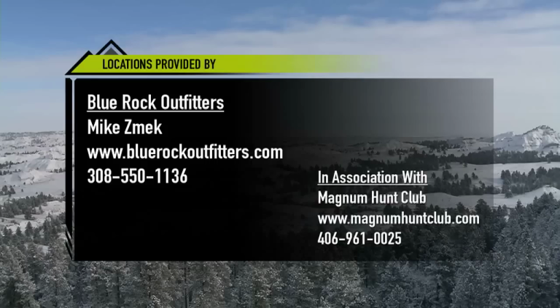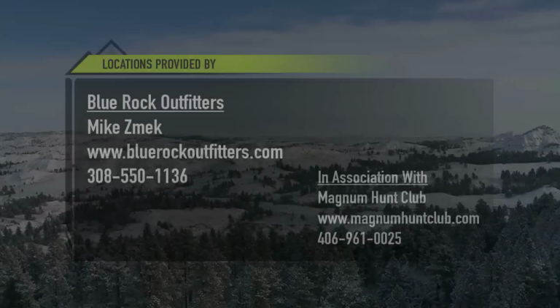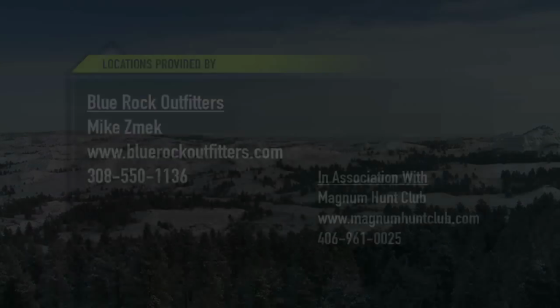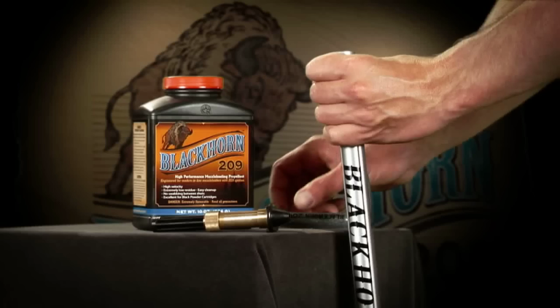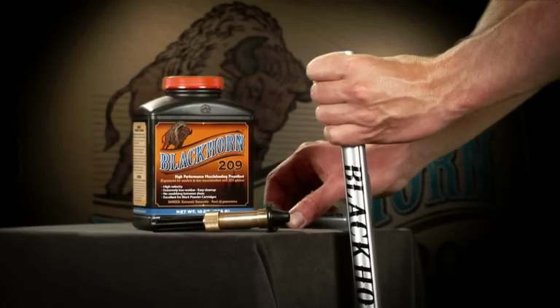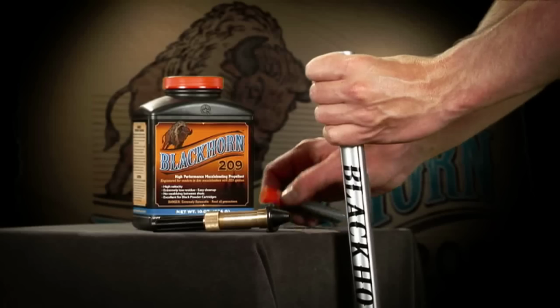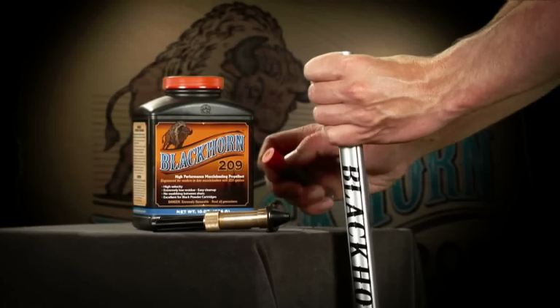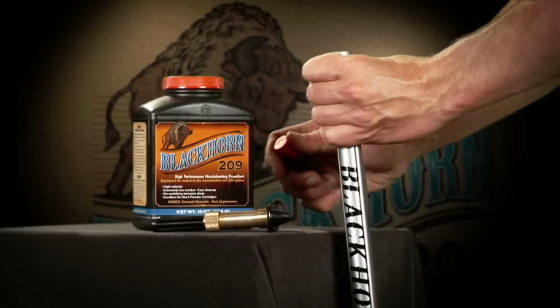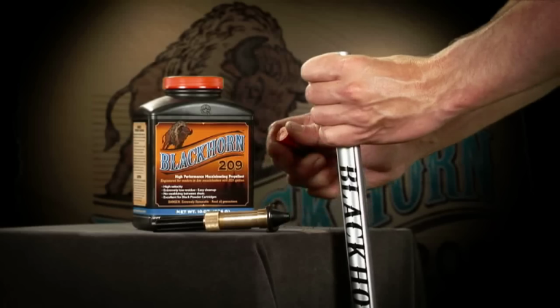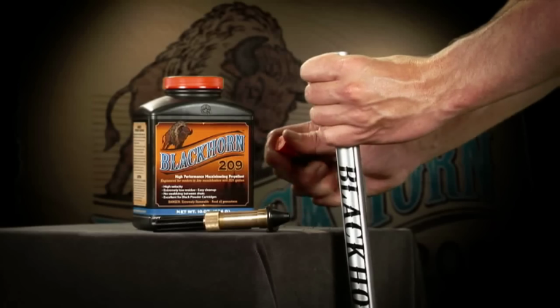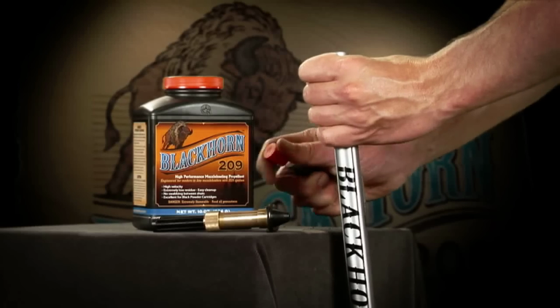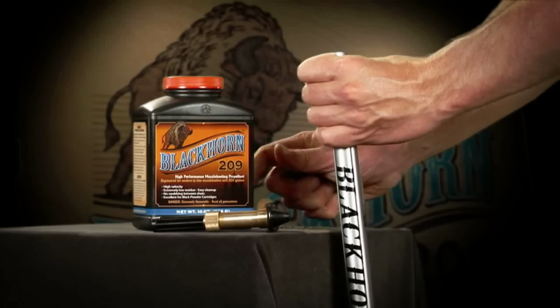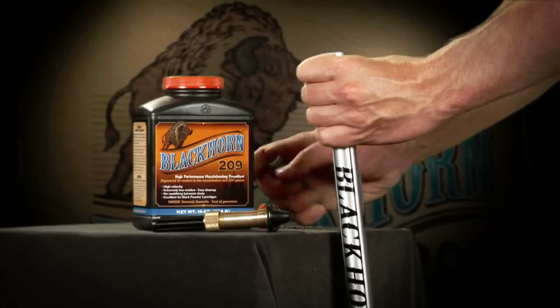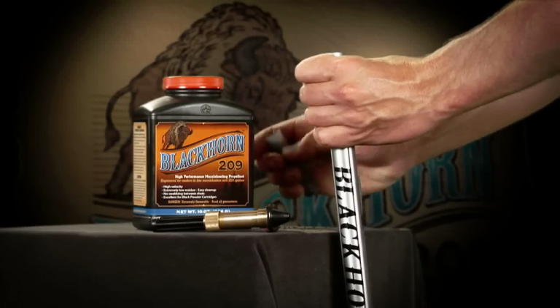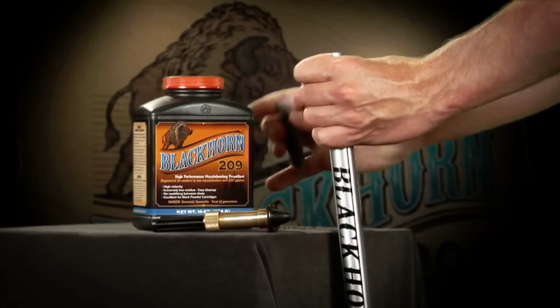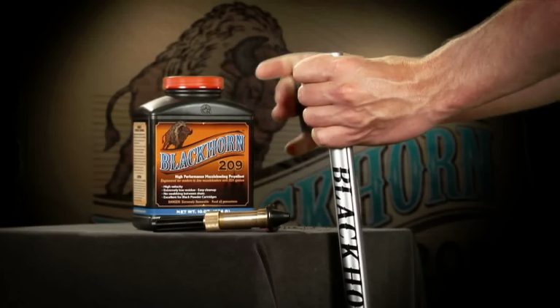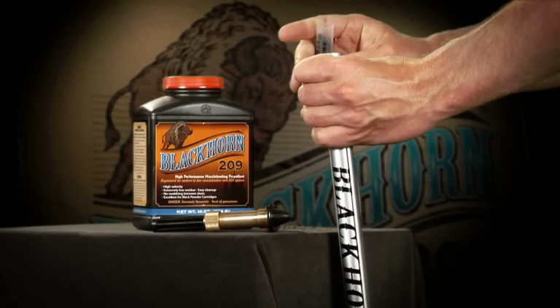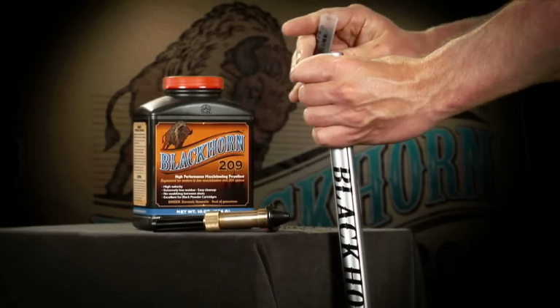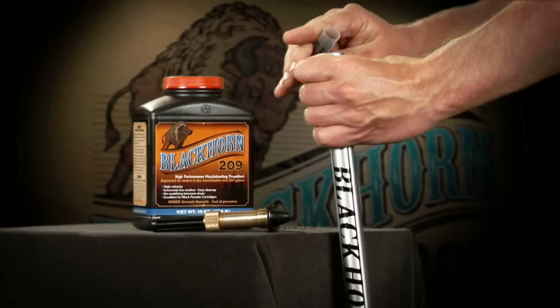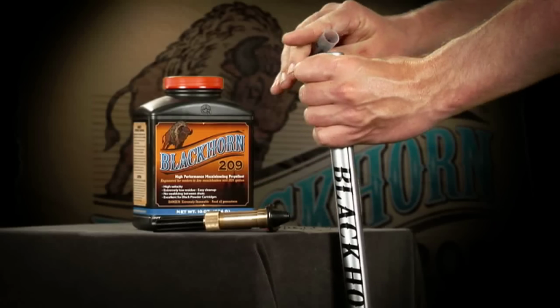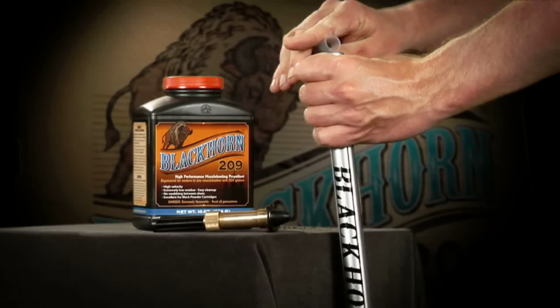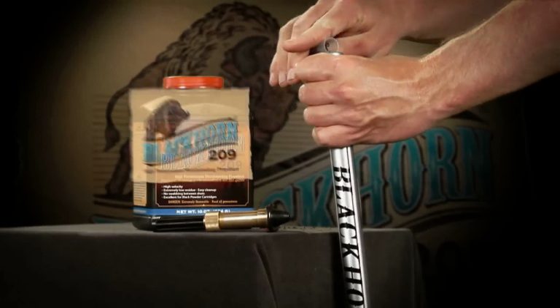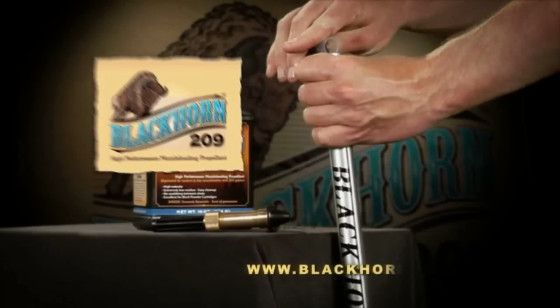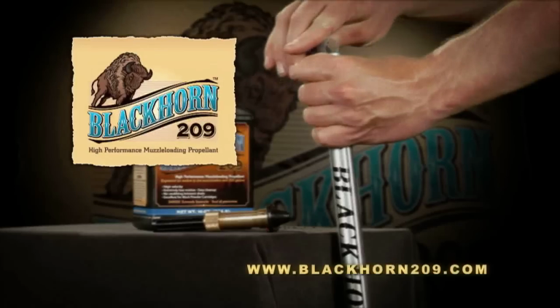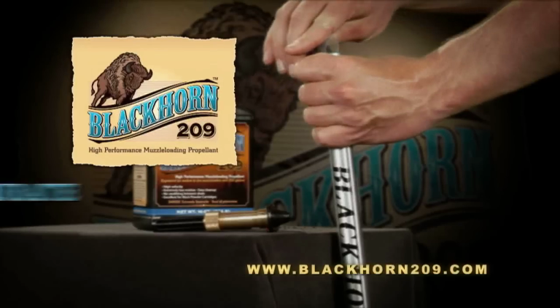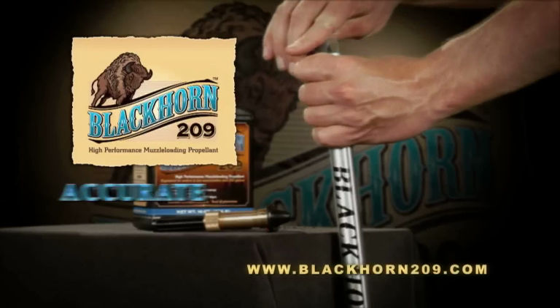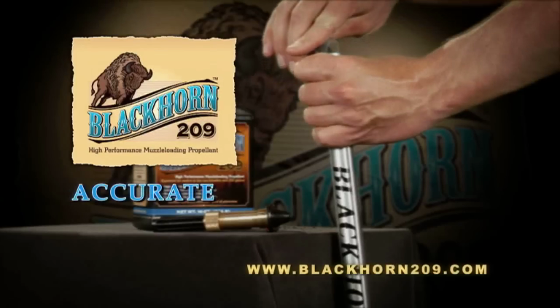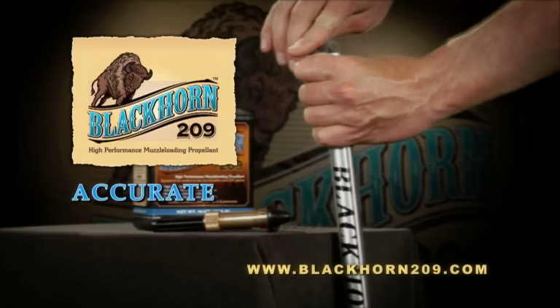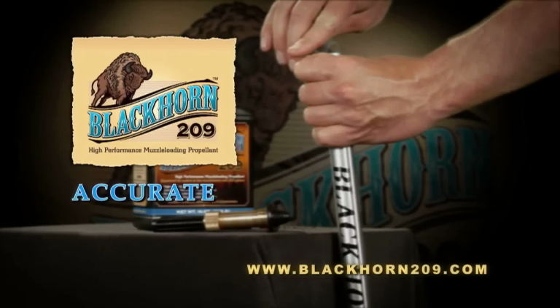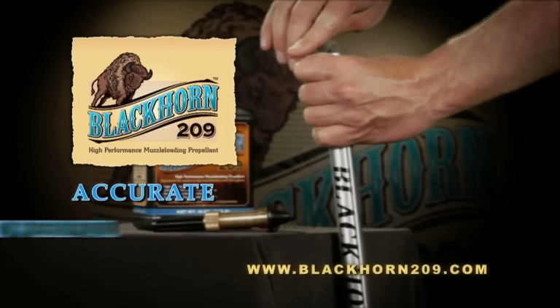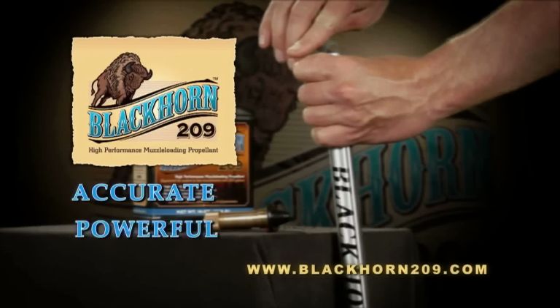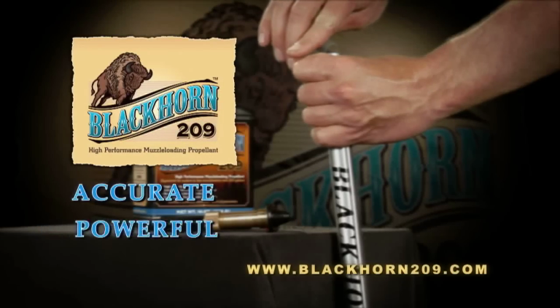This portion of Nosler's Magnum TV is brought to you by Blackhorn 209.